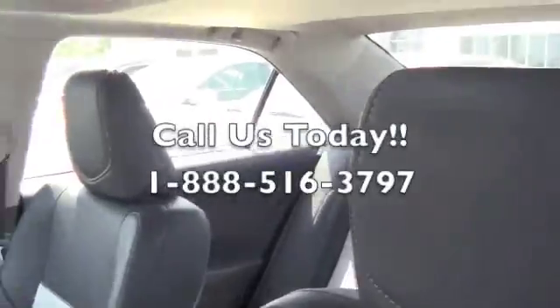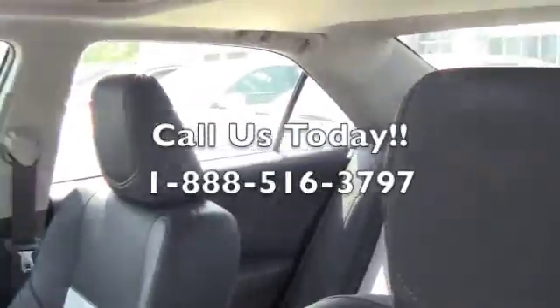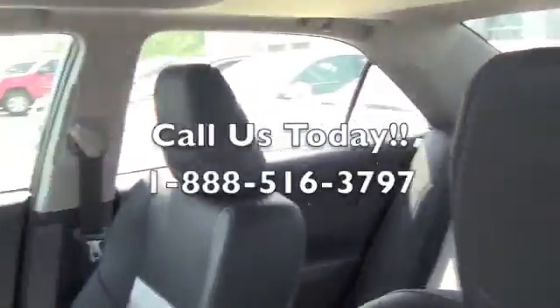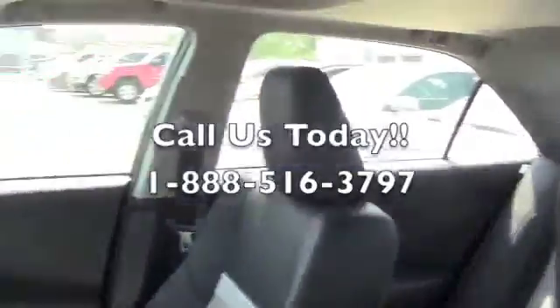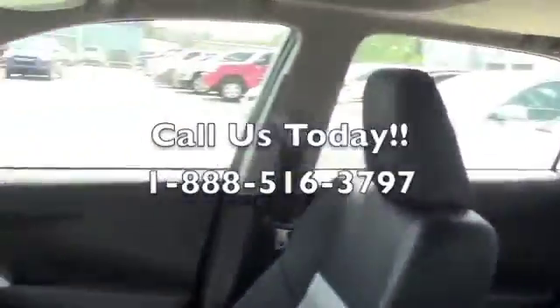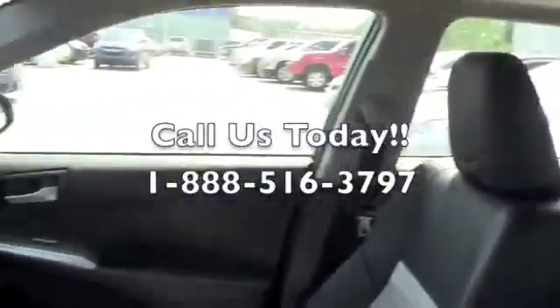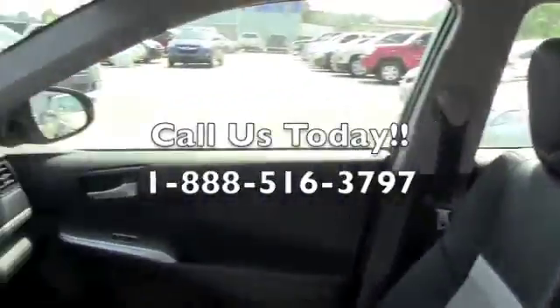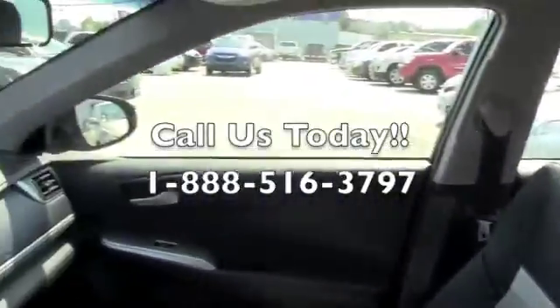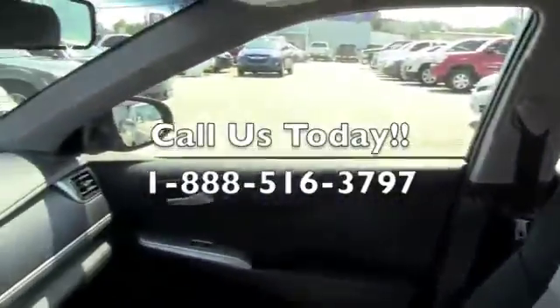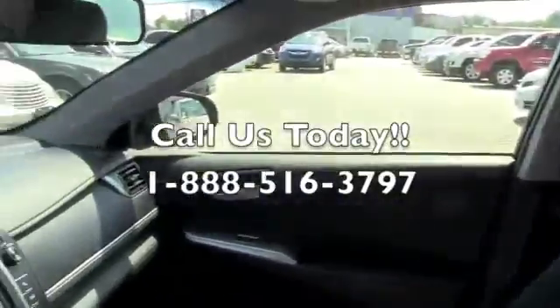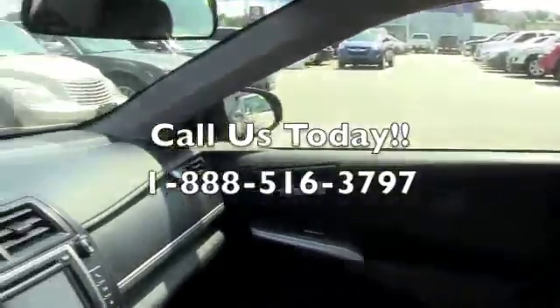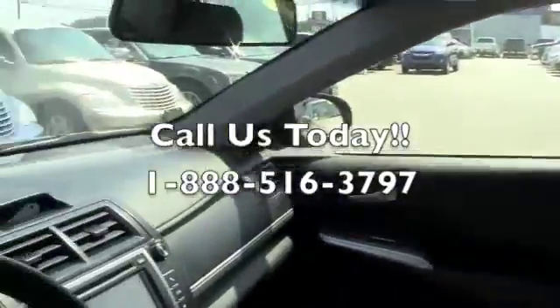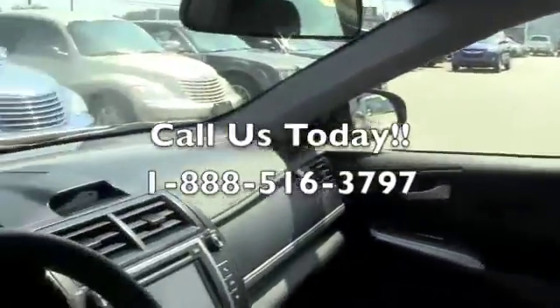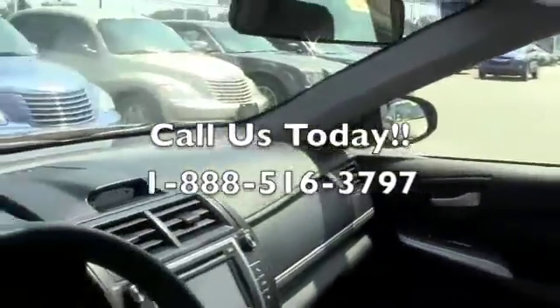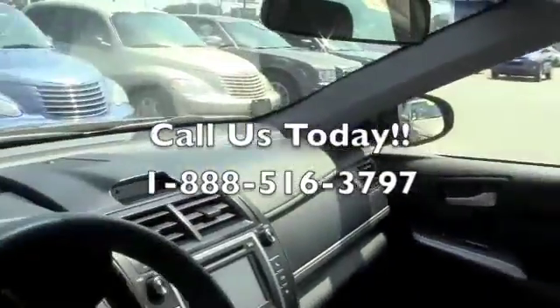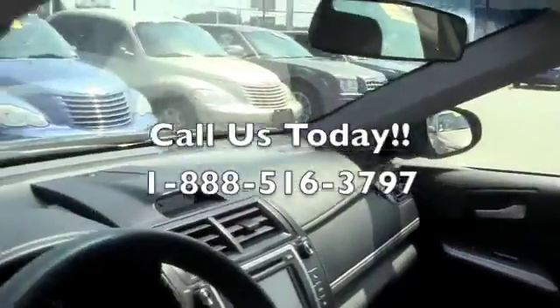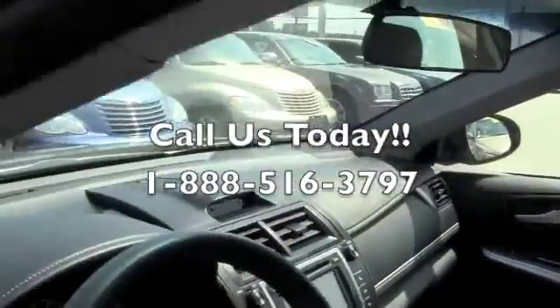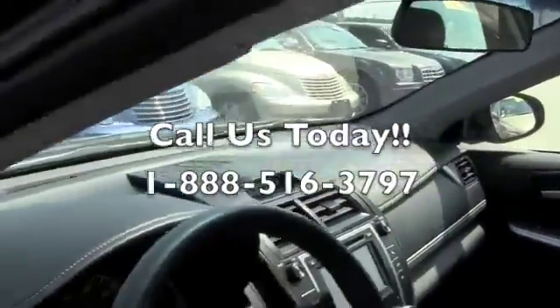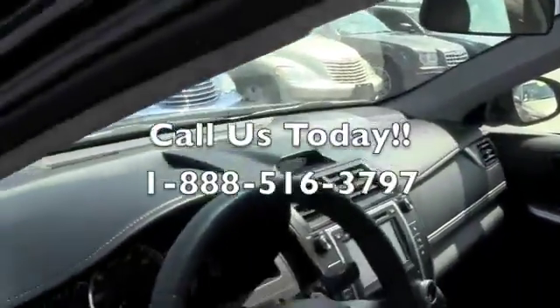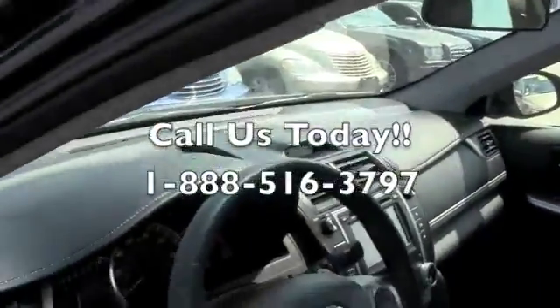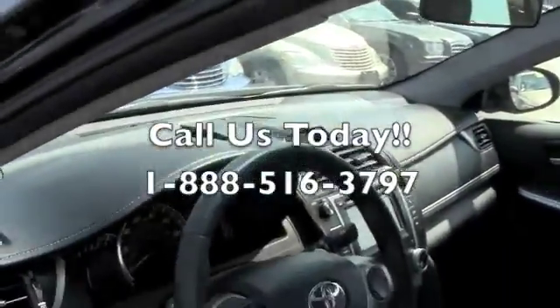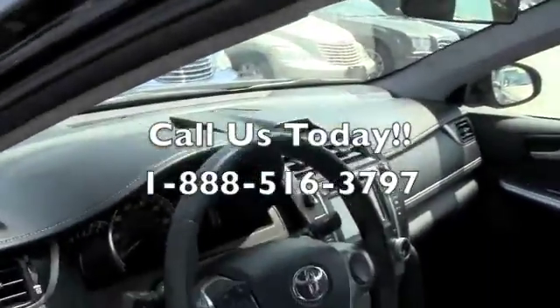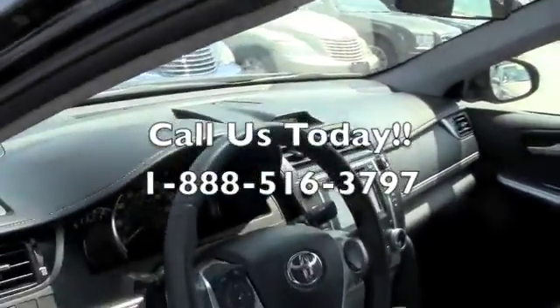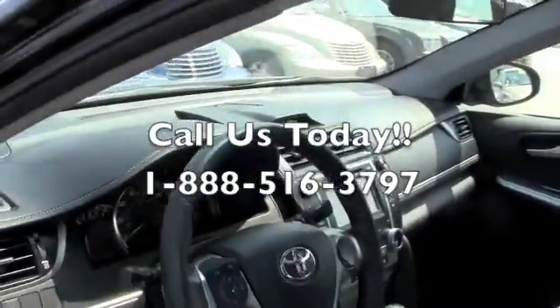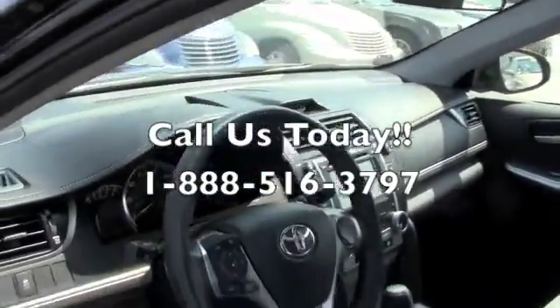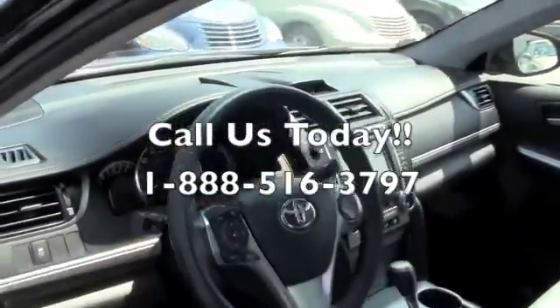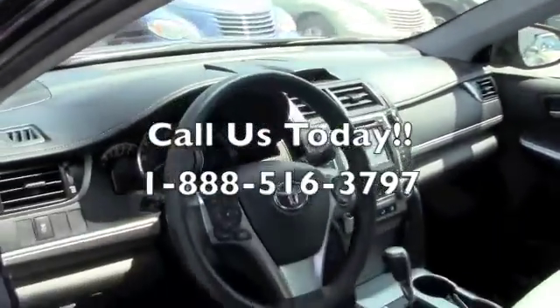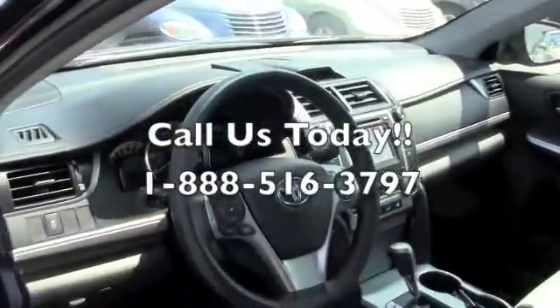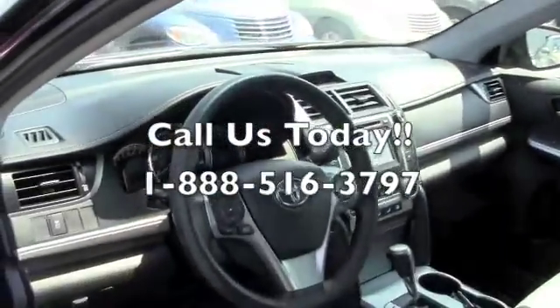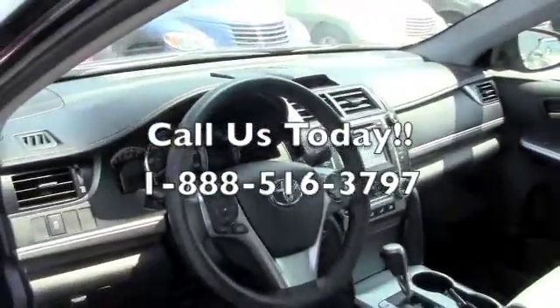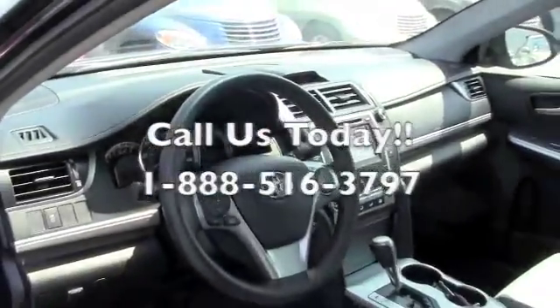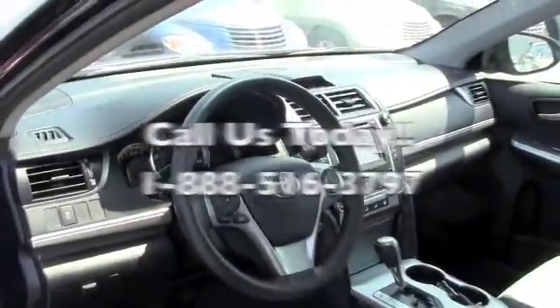Great car, fantastic buy. Come down to Milton Rubin, give us a call, and schedule a test drive.